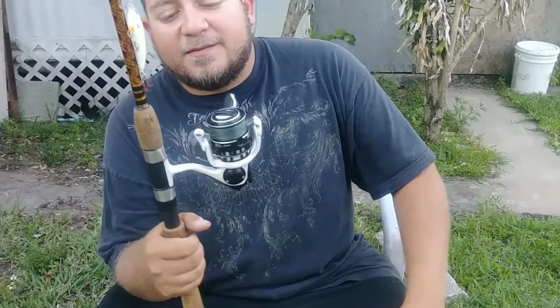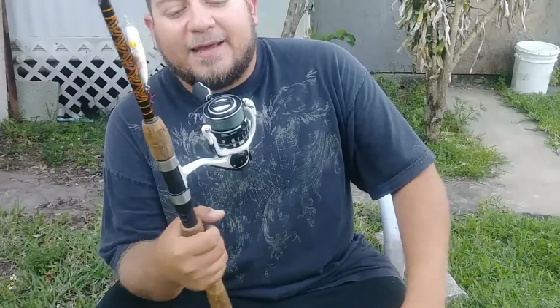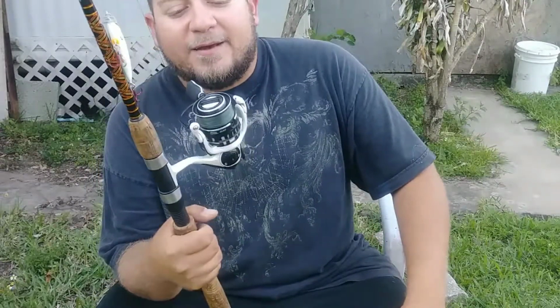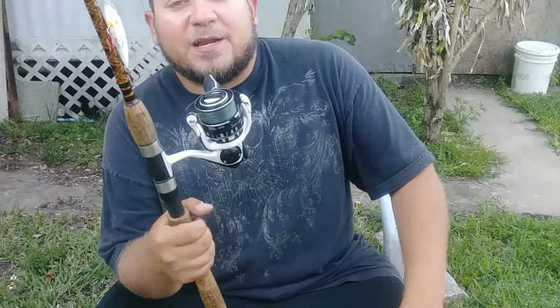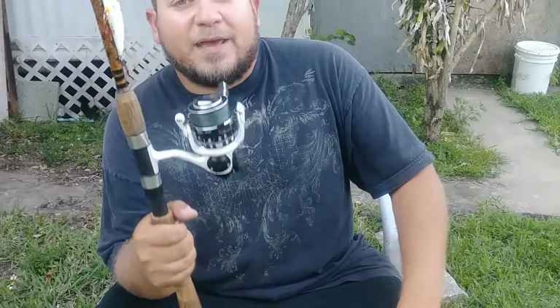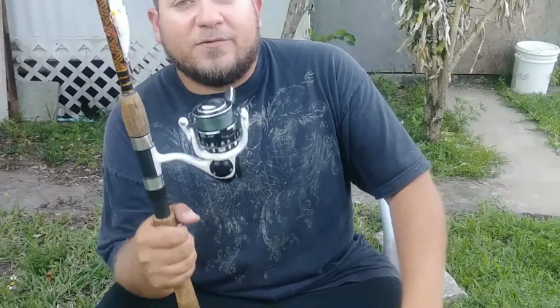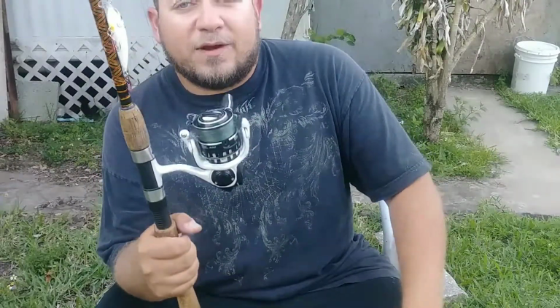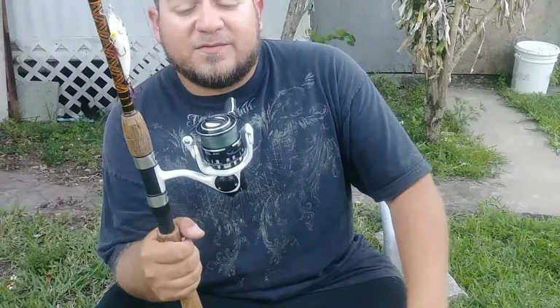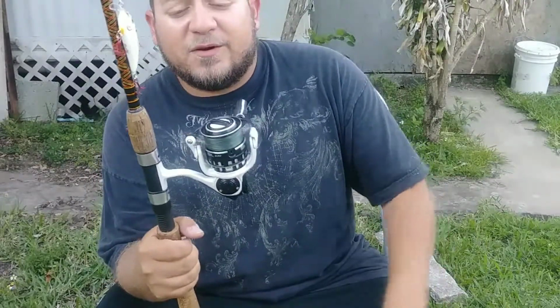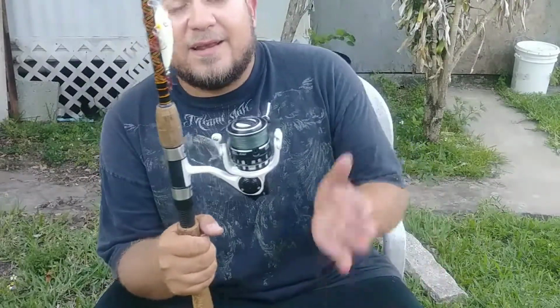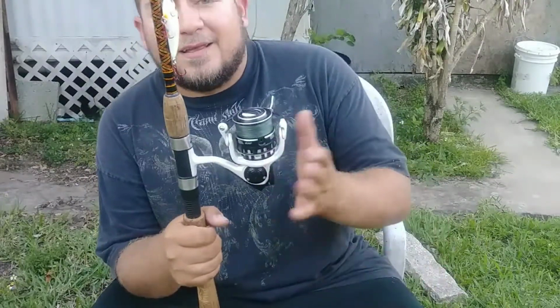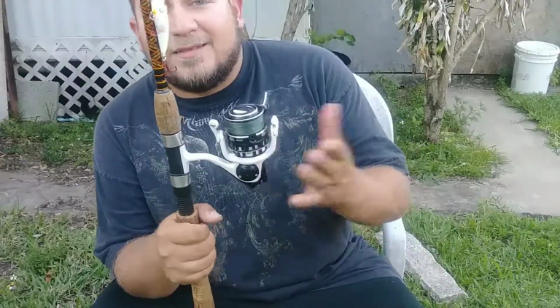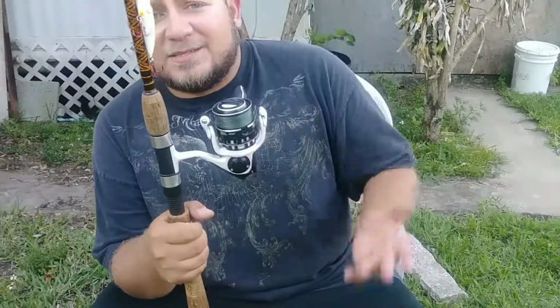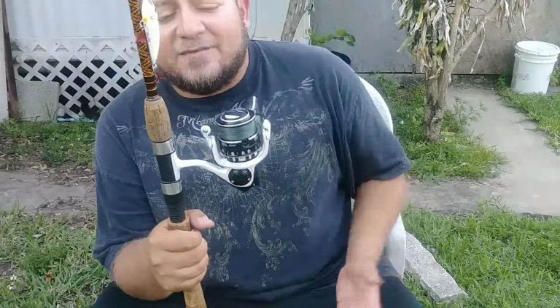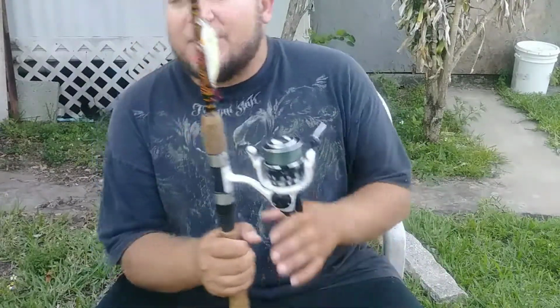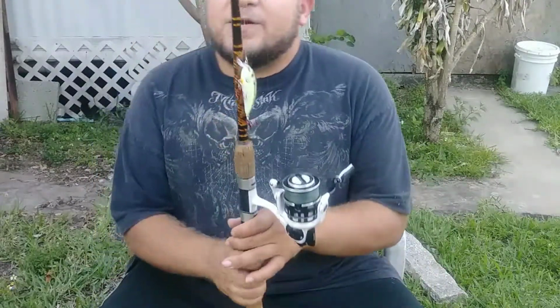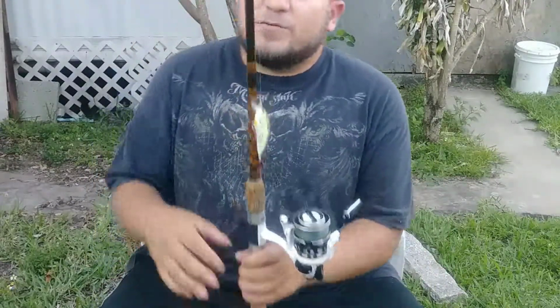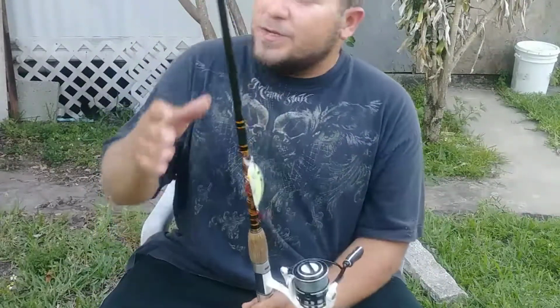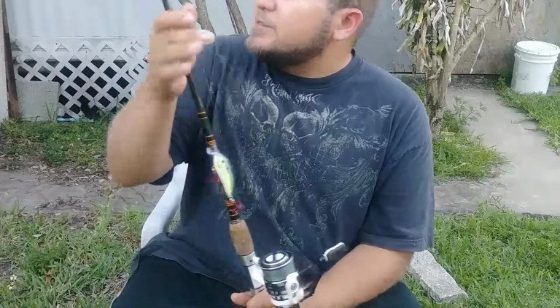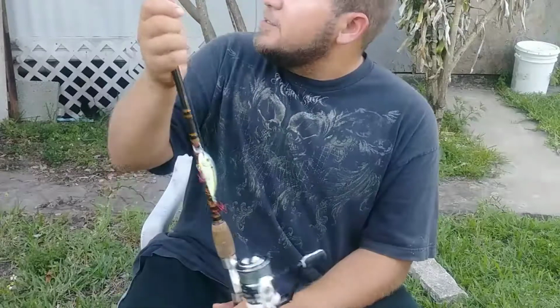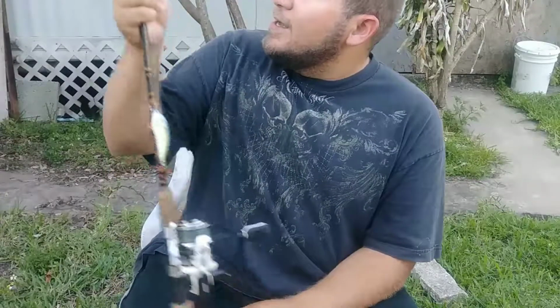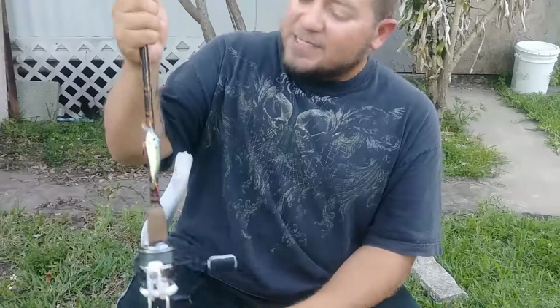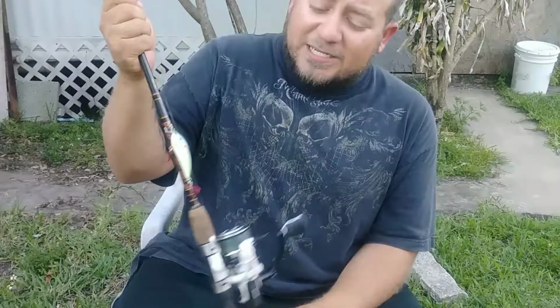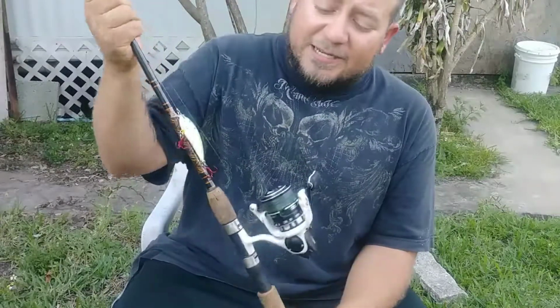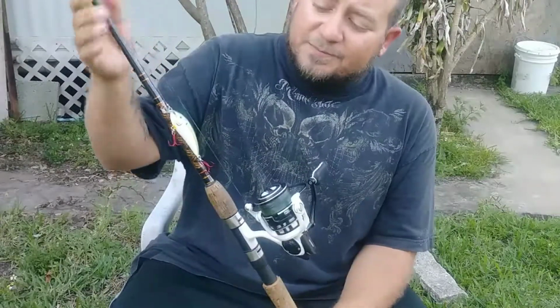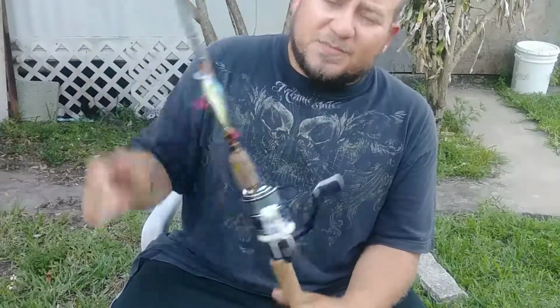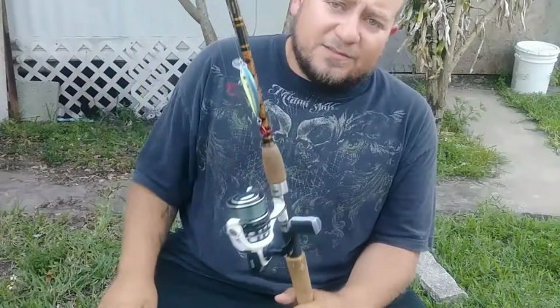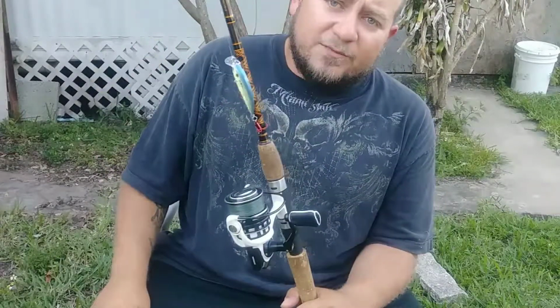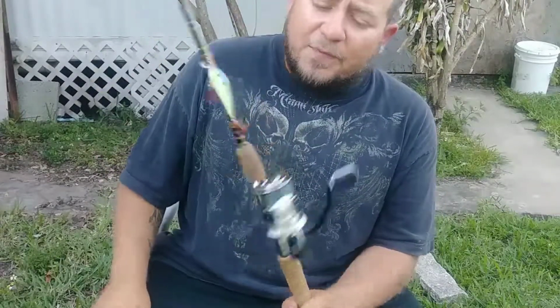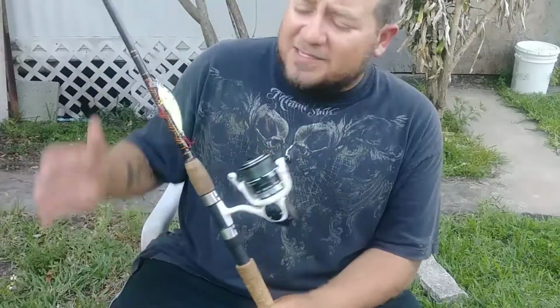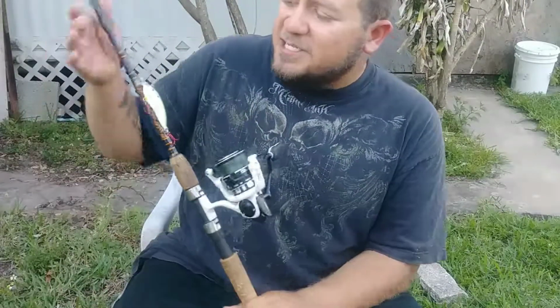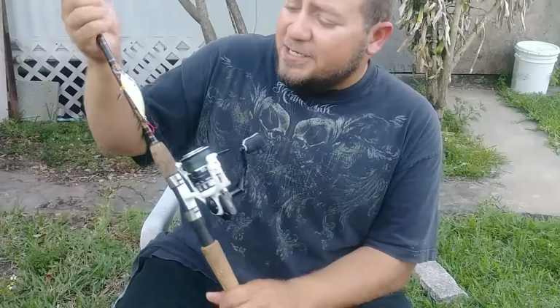Had I been going to pick a reel that I was going to pay full price for, this would definitely be one of those reels — especially for bass fishing.